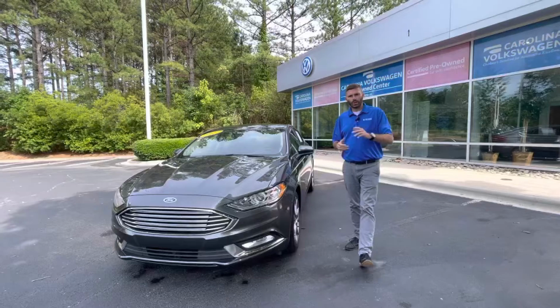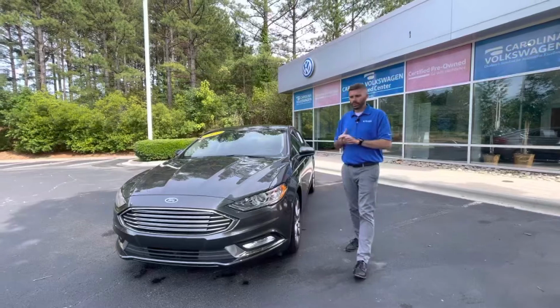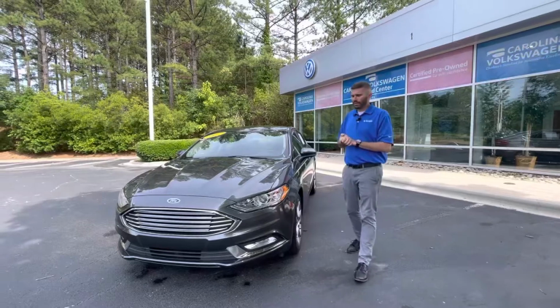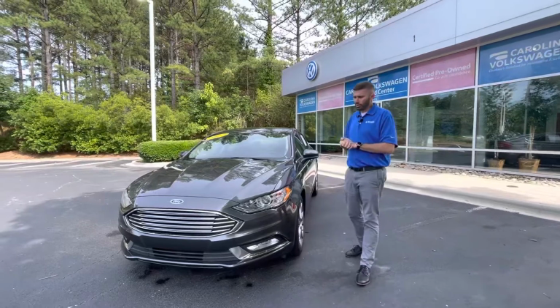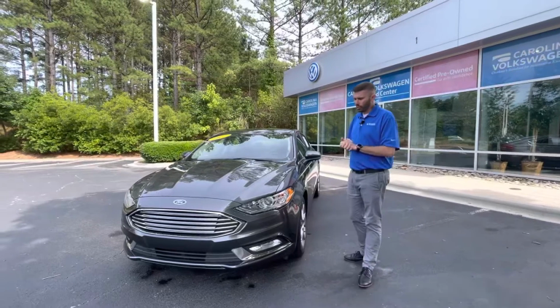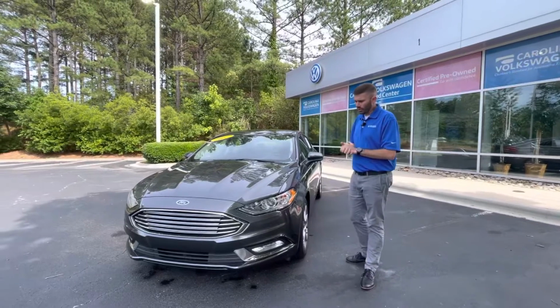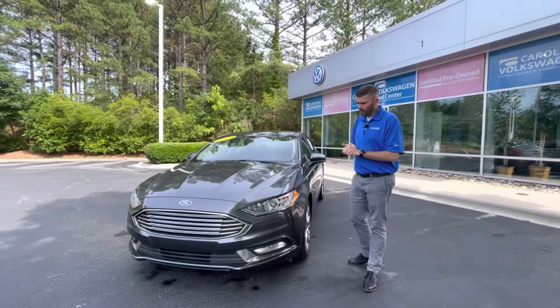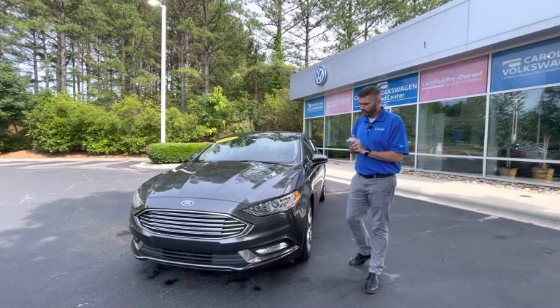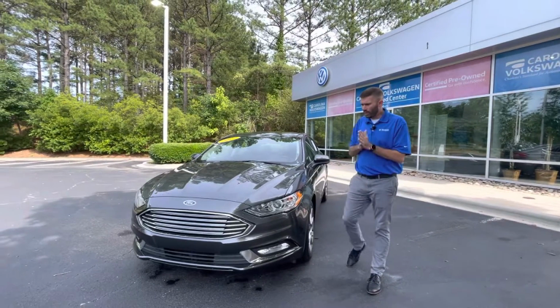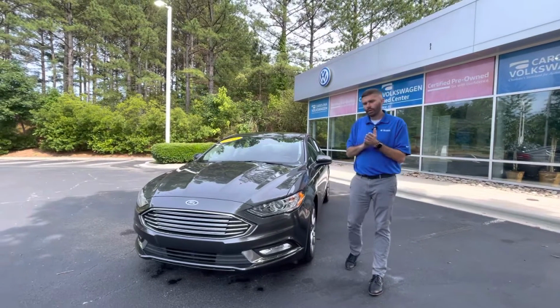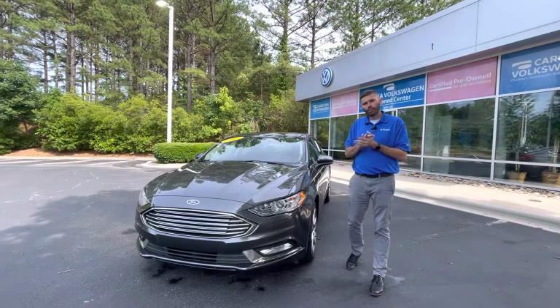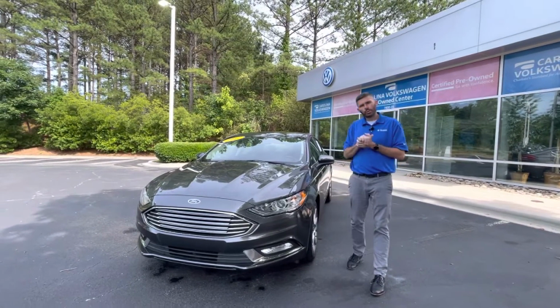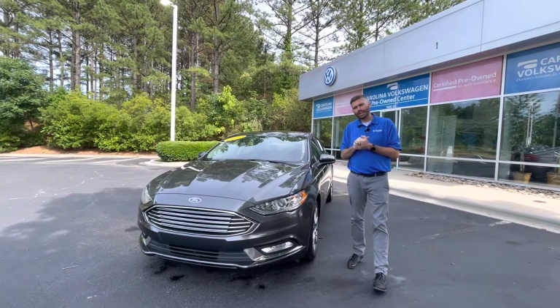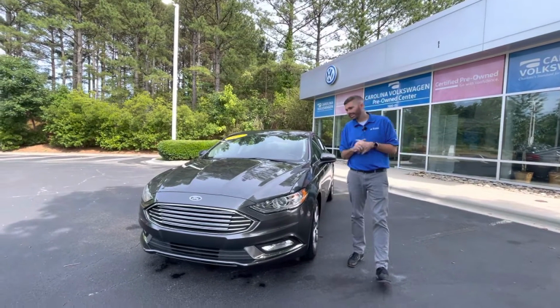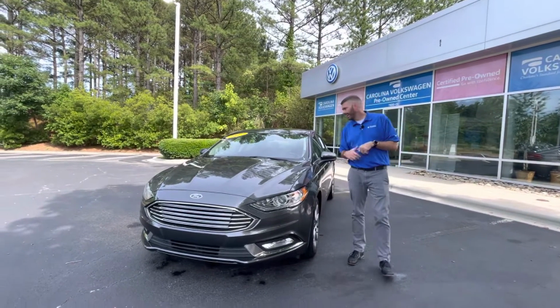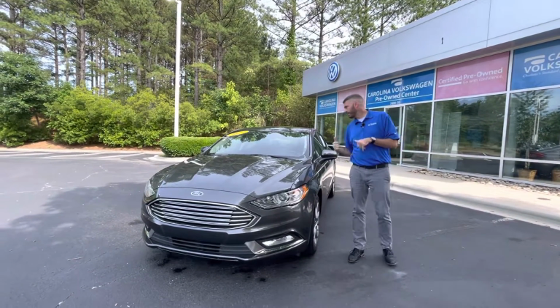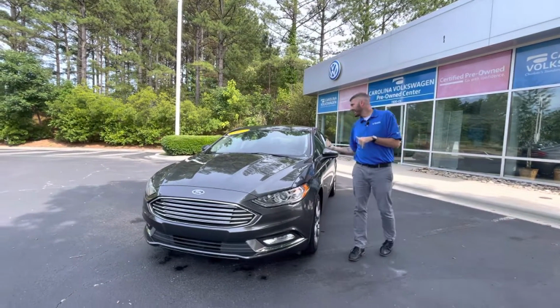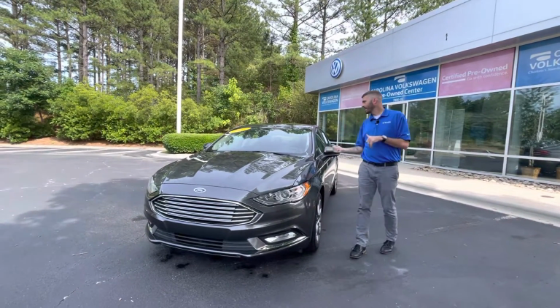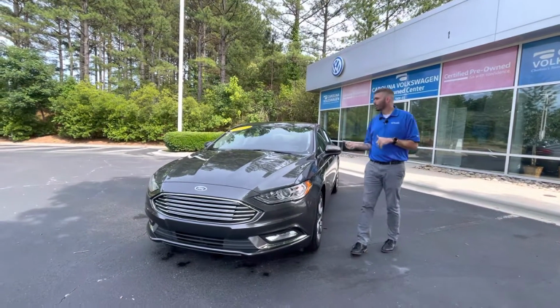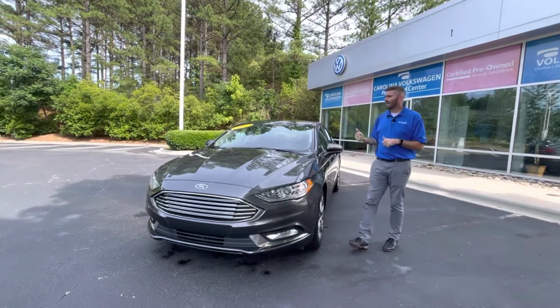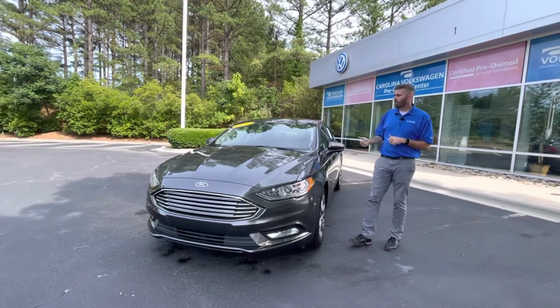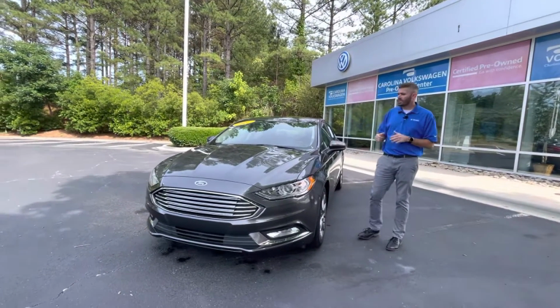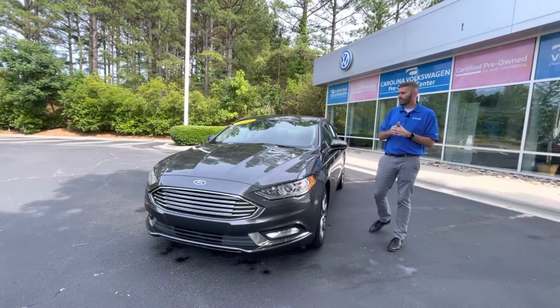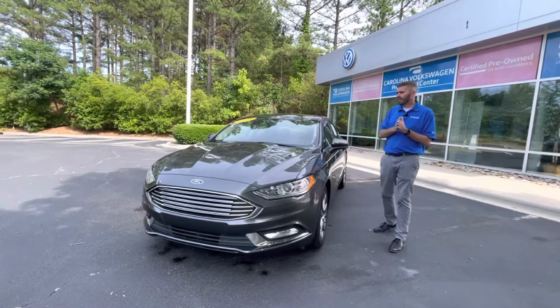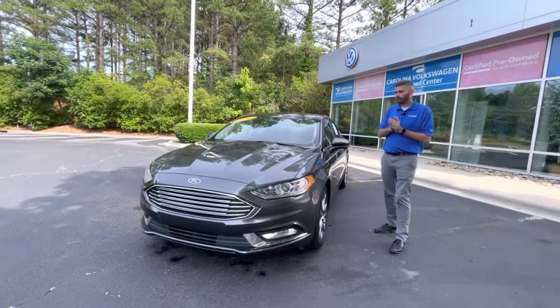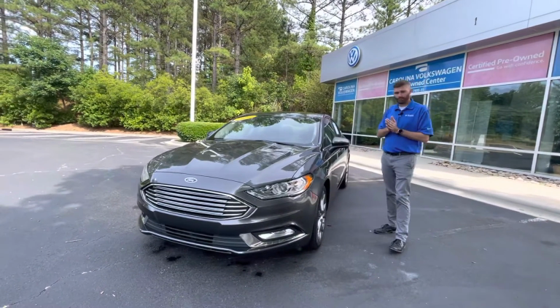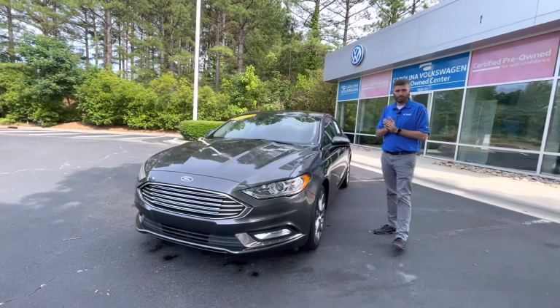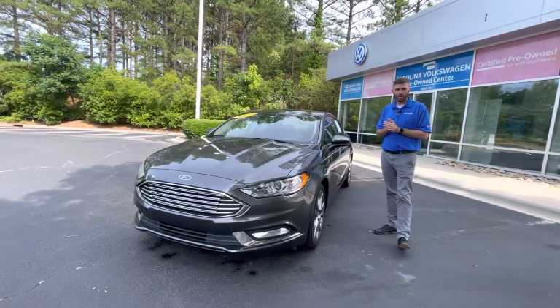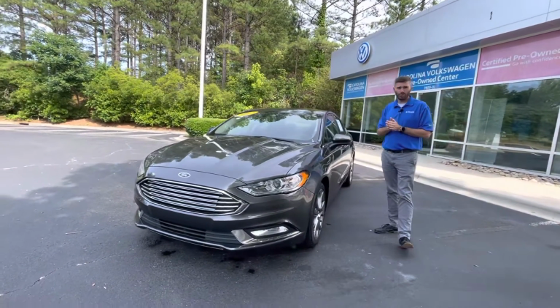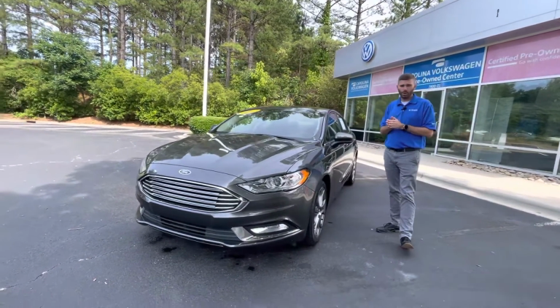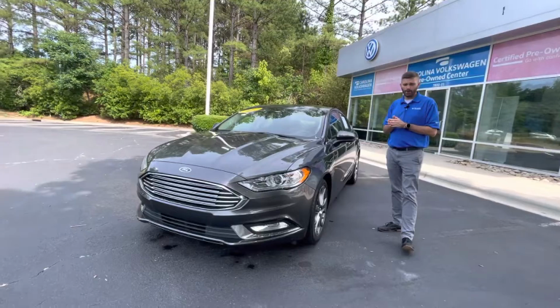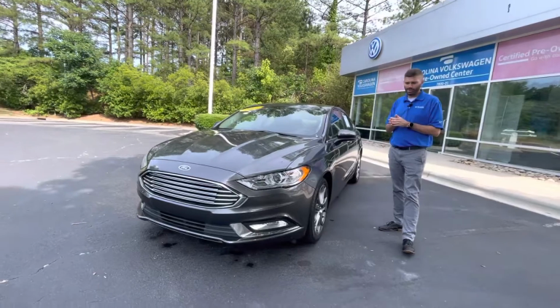Good afternoon, Chris Harmon here with Carolina Volkswagen. I'm standing here with the 2017 Ford Fusion that you inquired about.